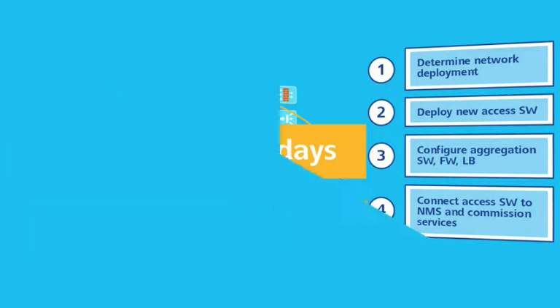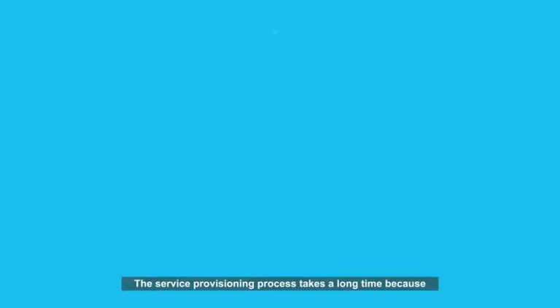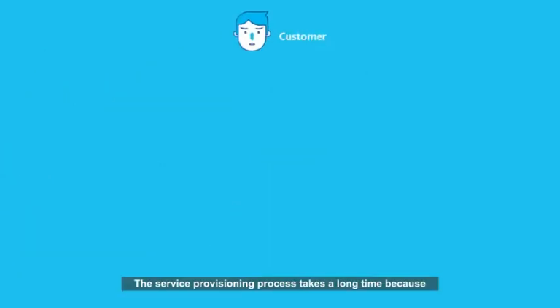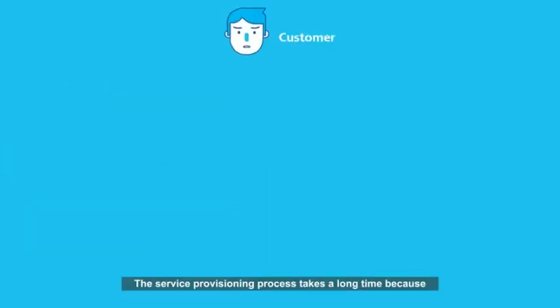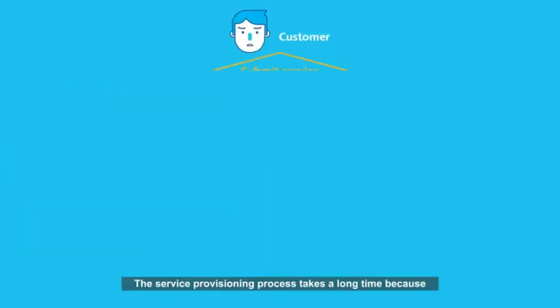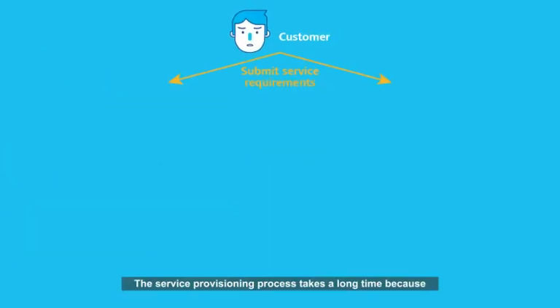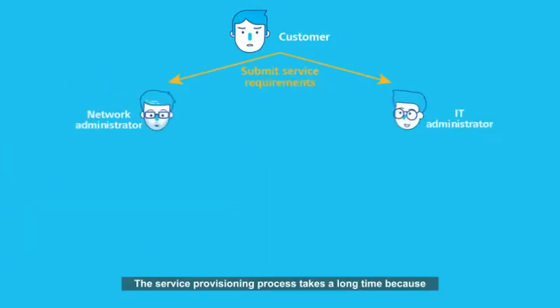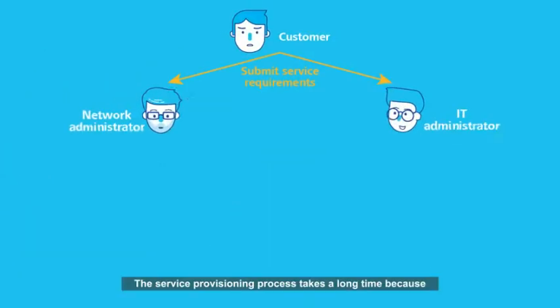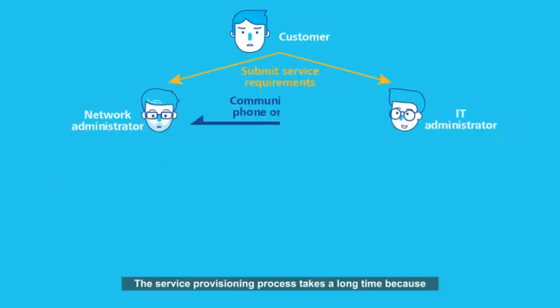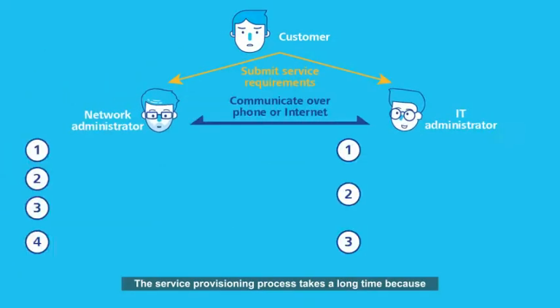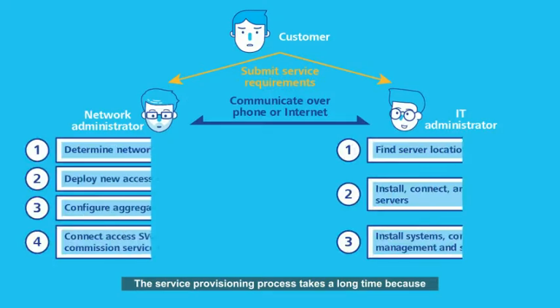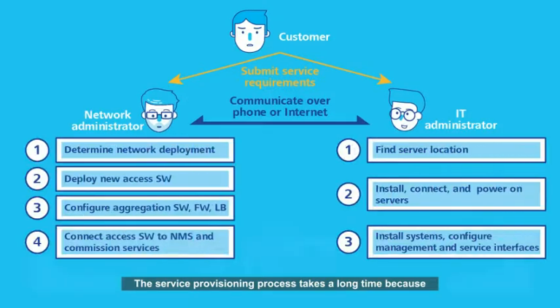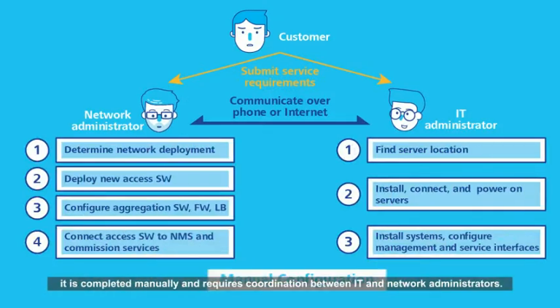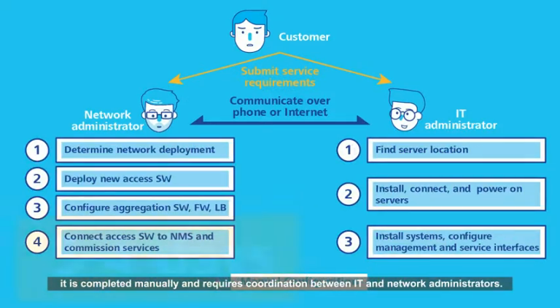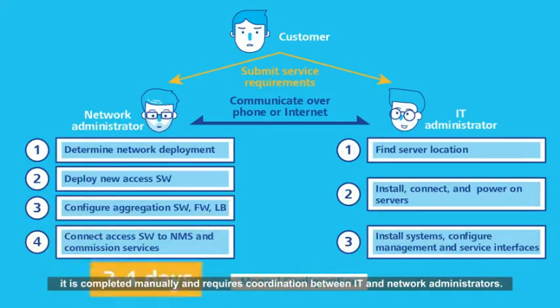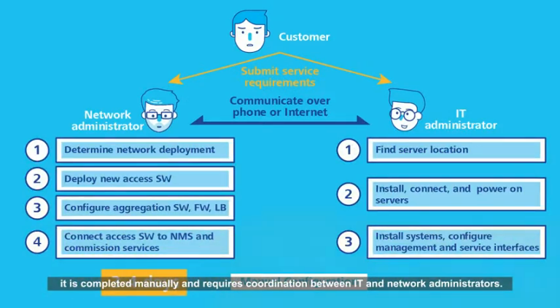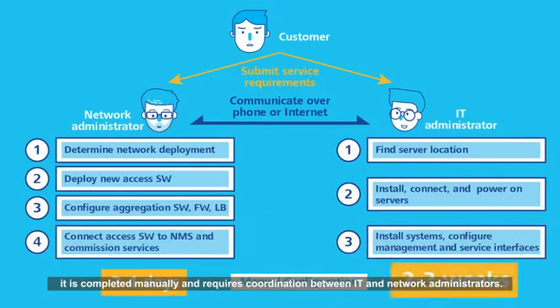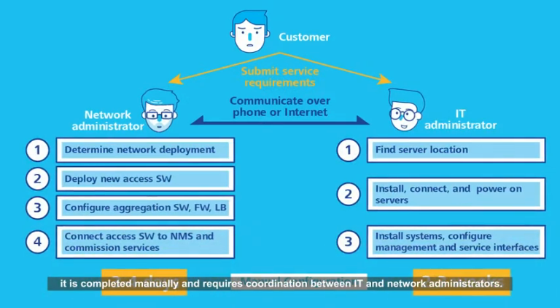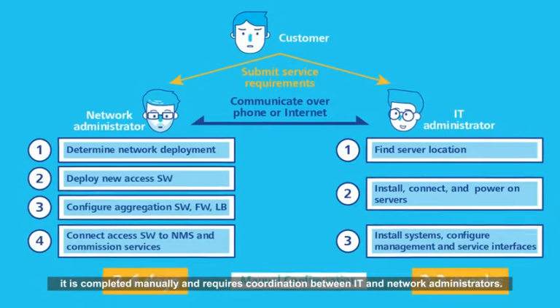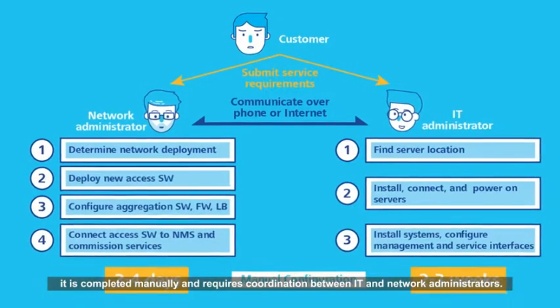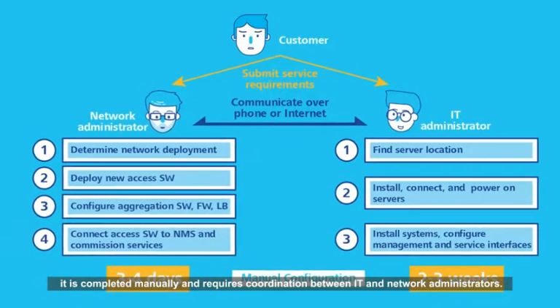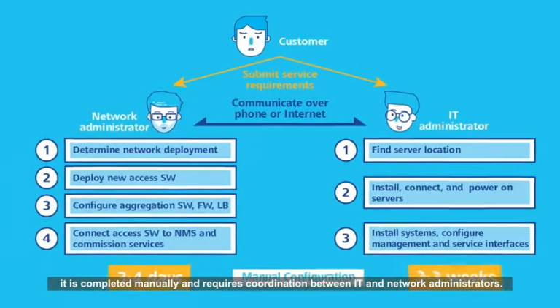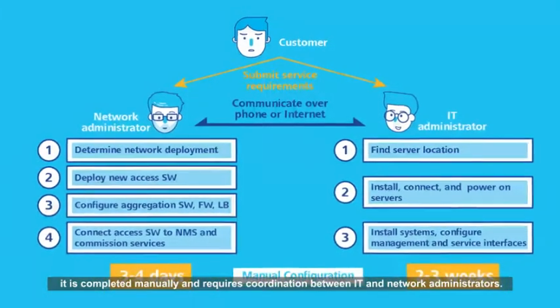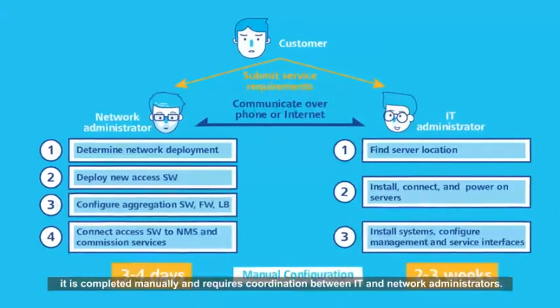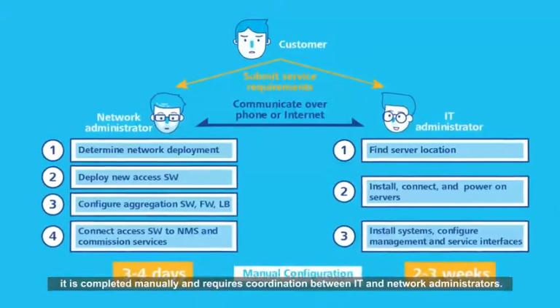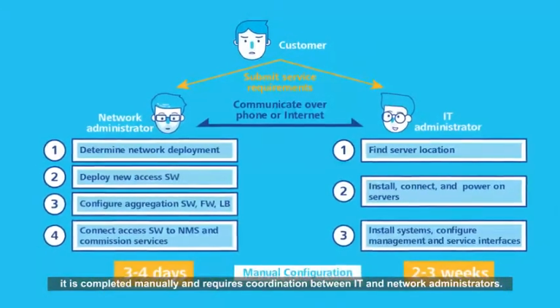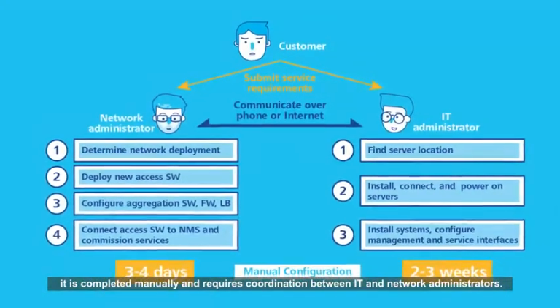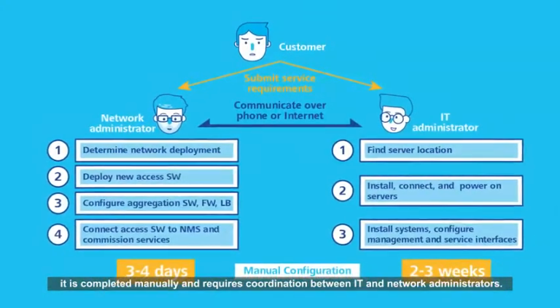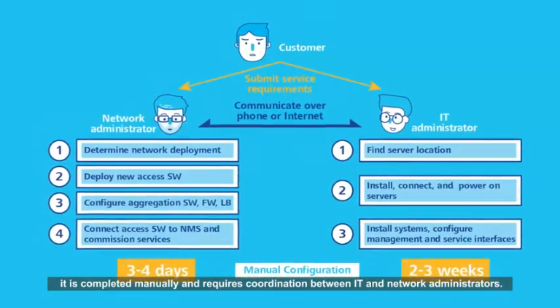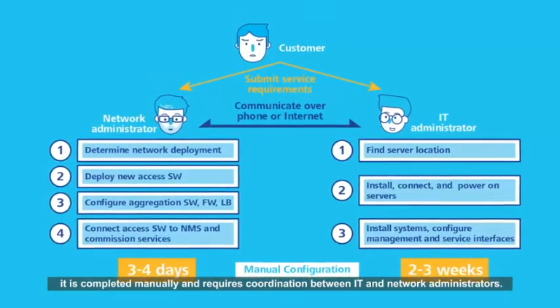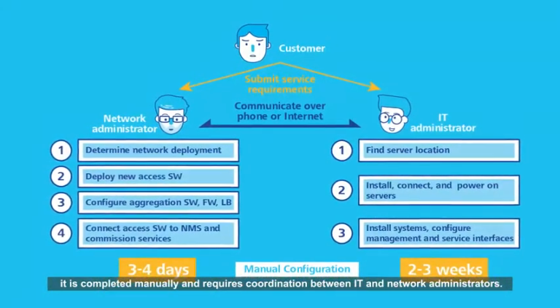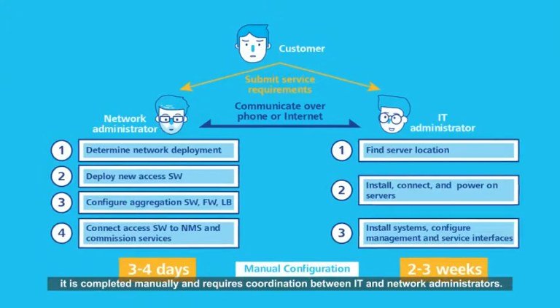Then network administrators must follow four steps to deploy the network, which takes three or four days. The service provisioning process takes a long time because it is completed manually and requires coordination between IT and network administrators.